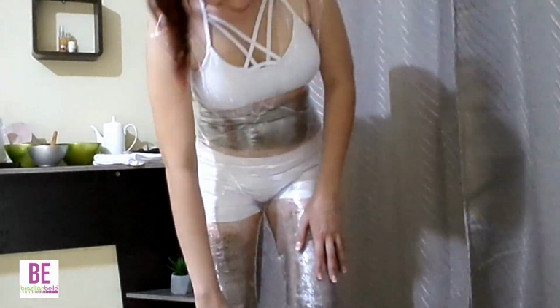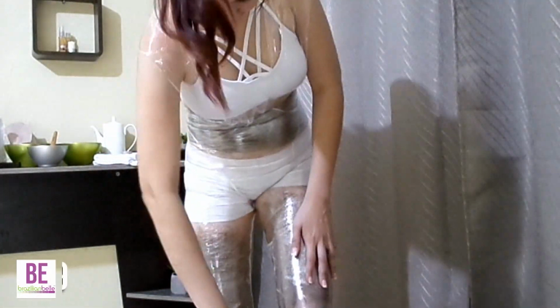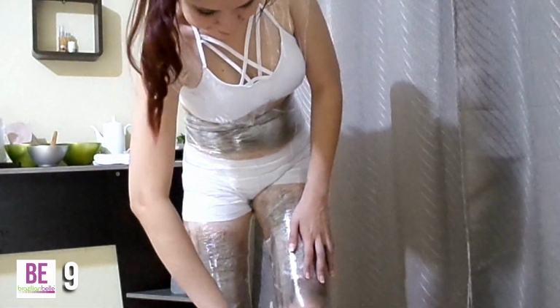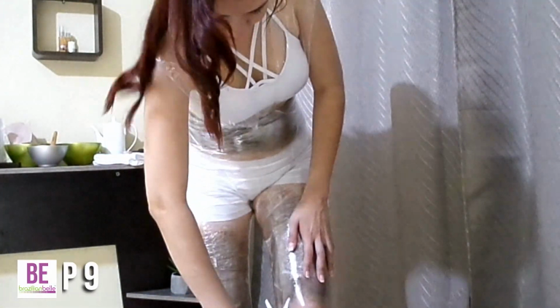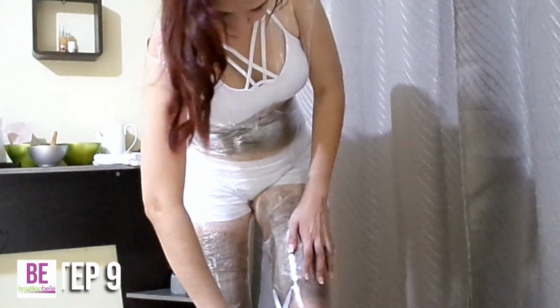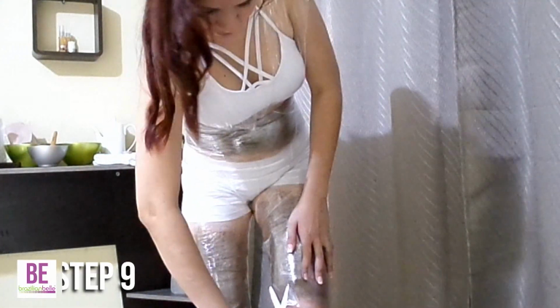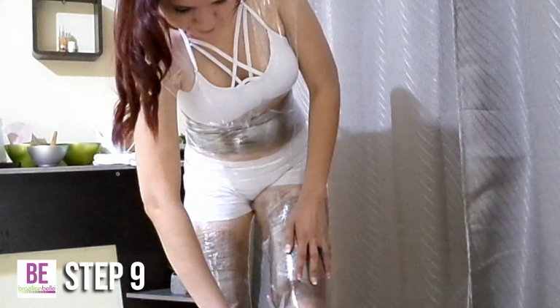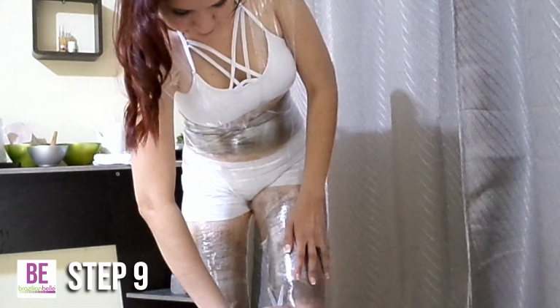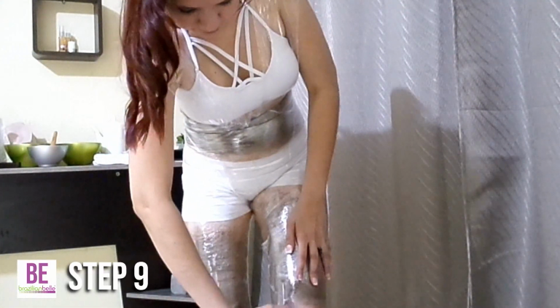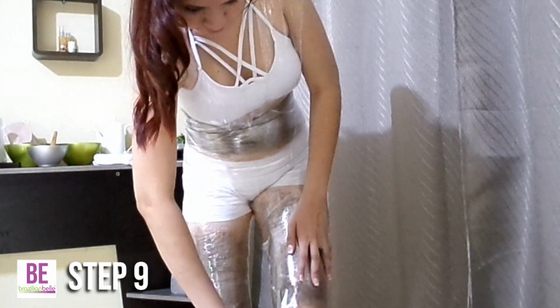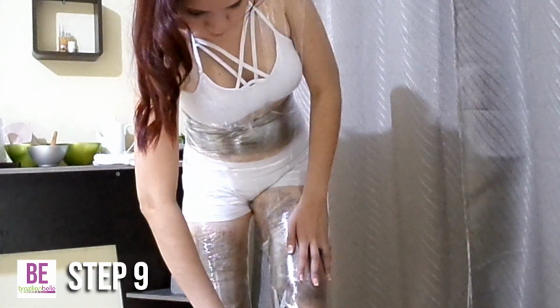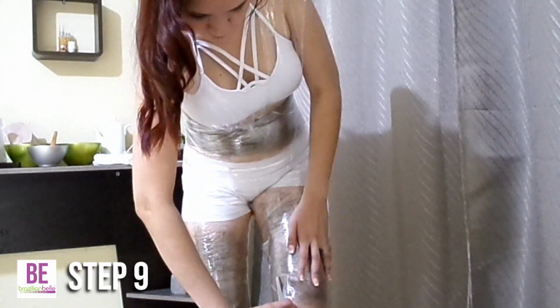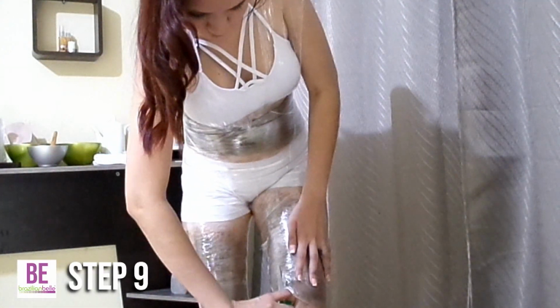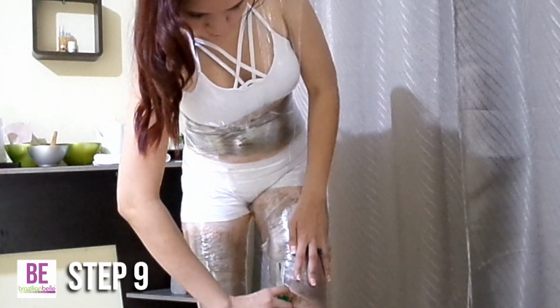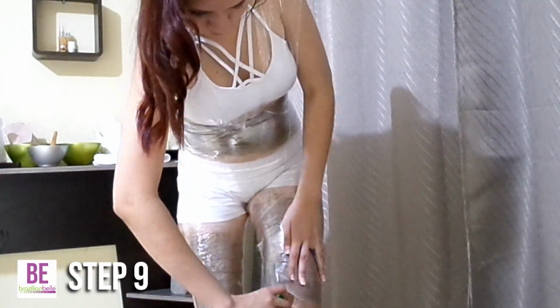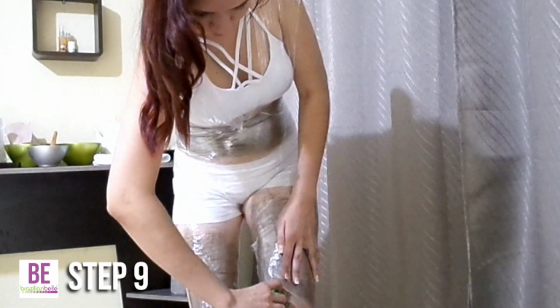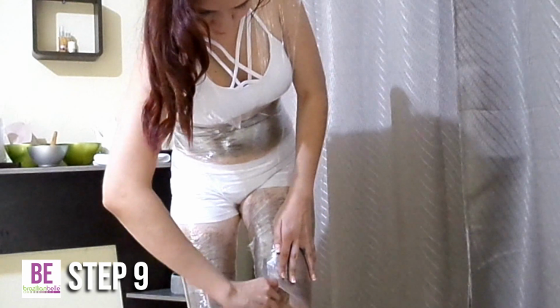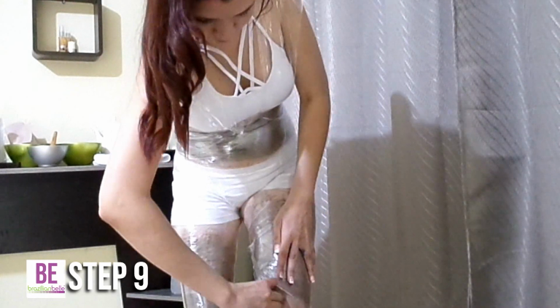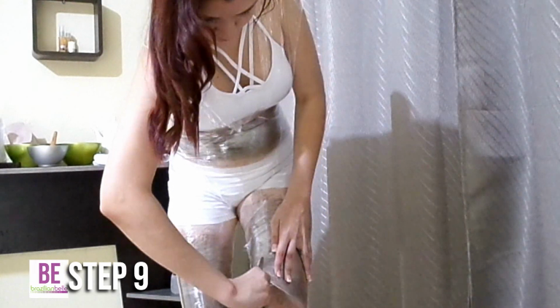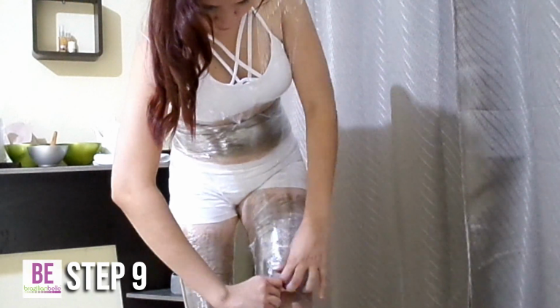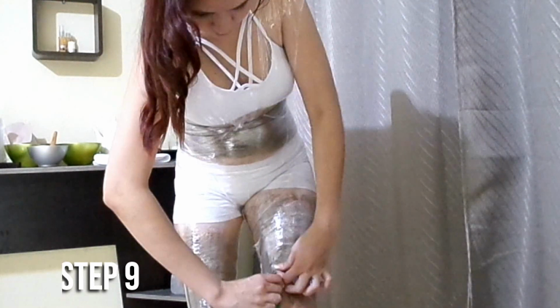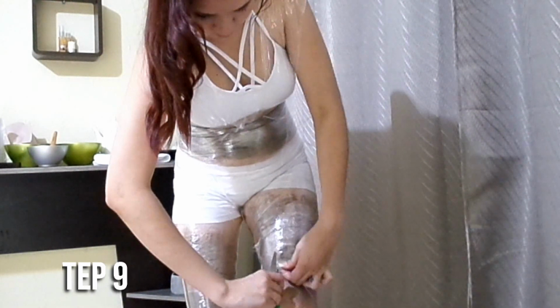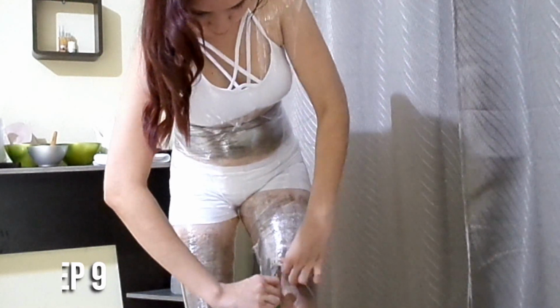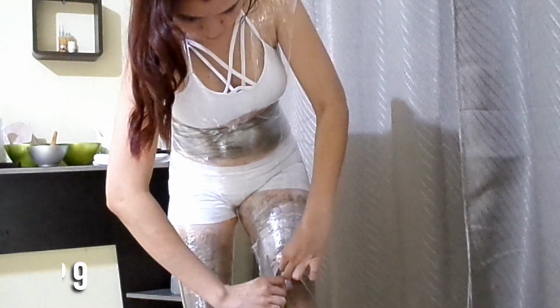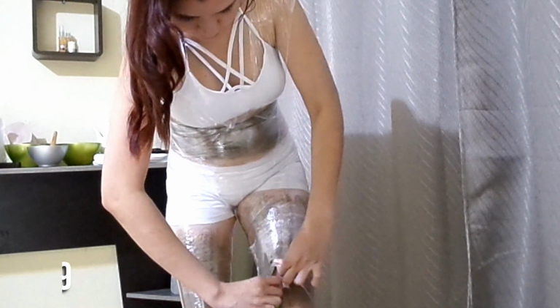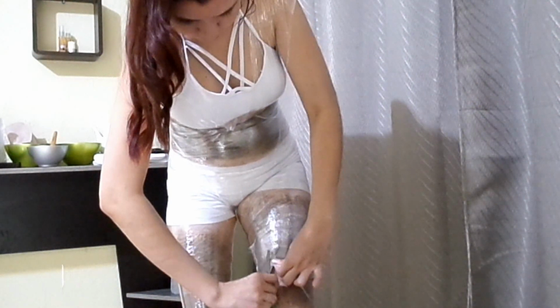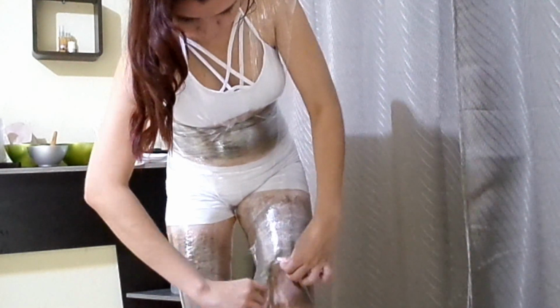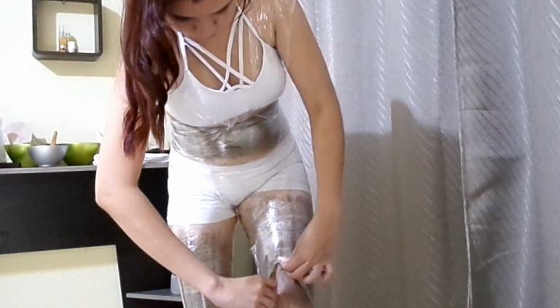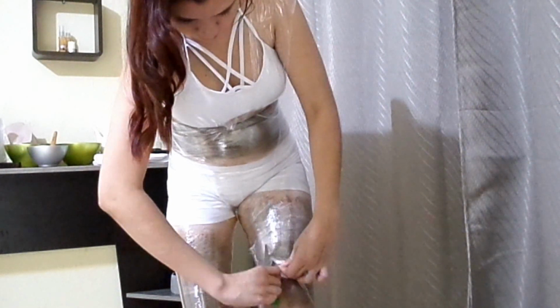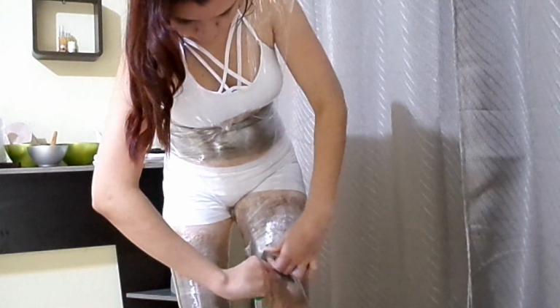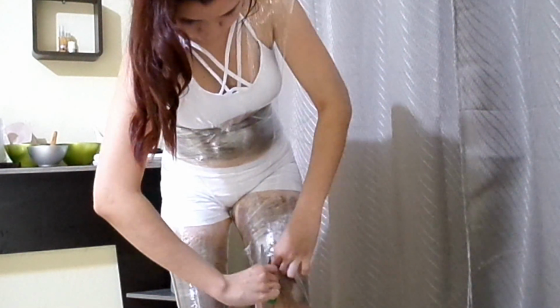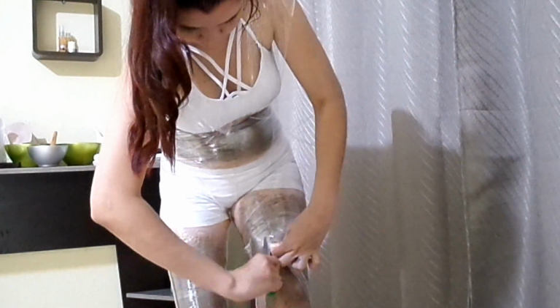Step 9. After 1 hour, cut the plastic and examine the treated area.